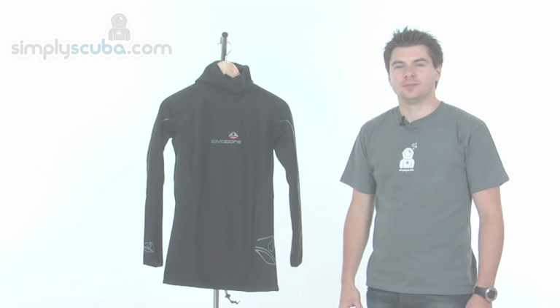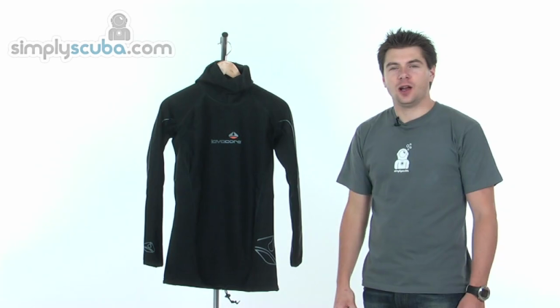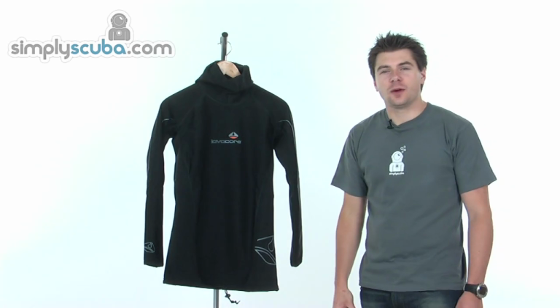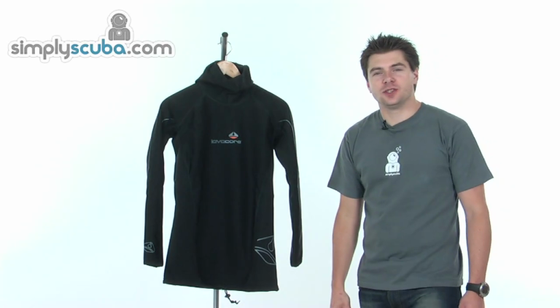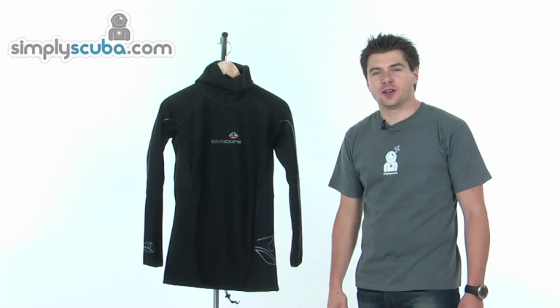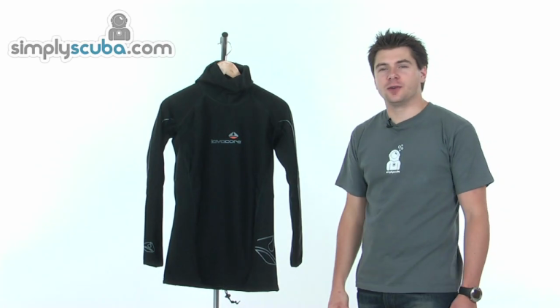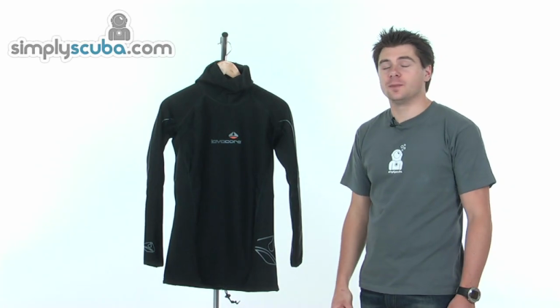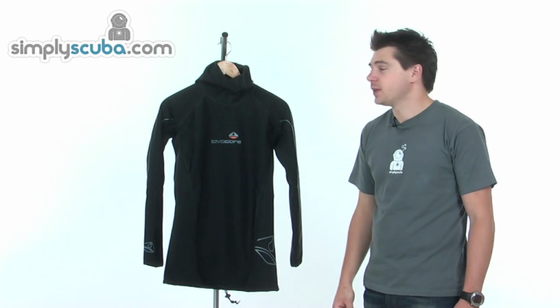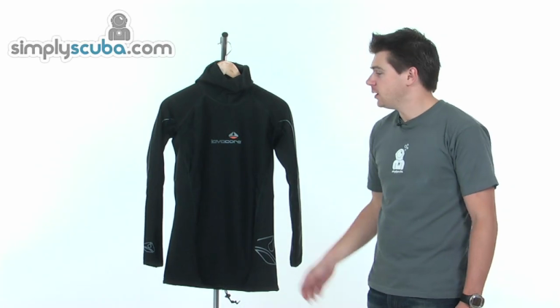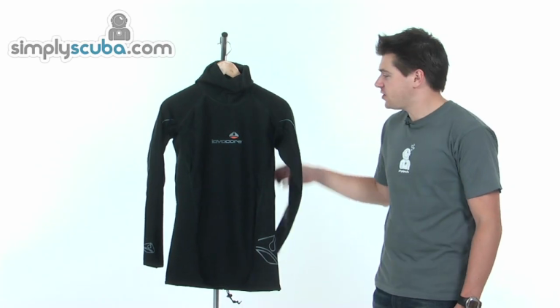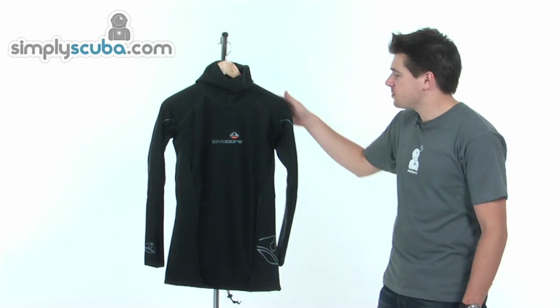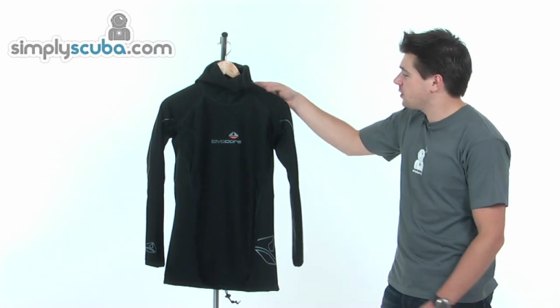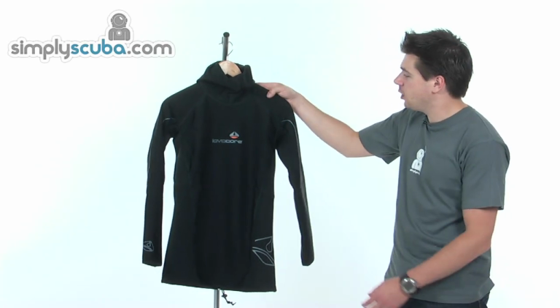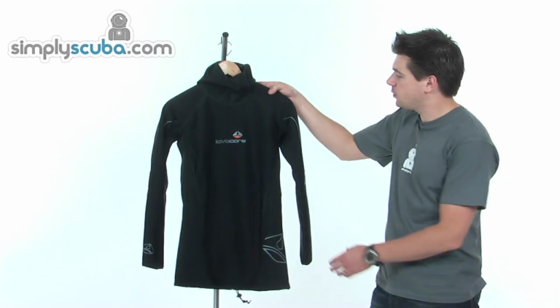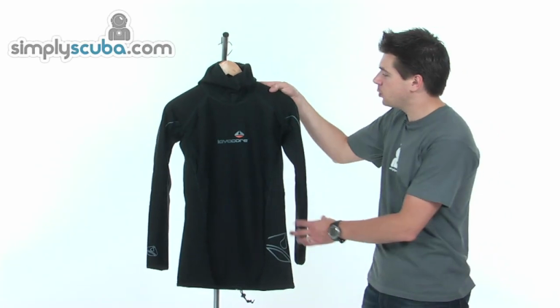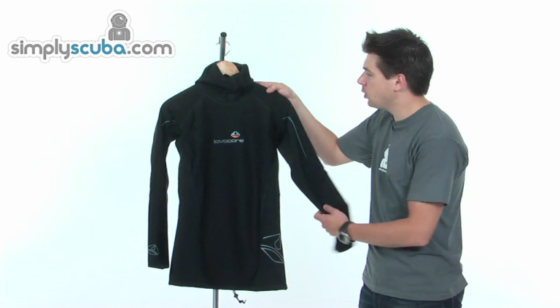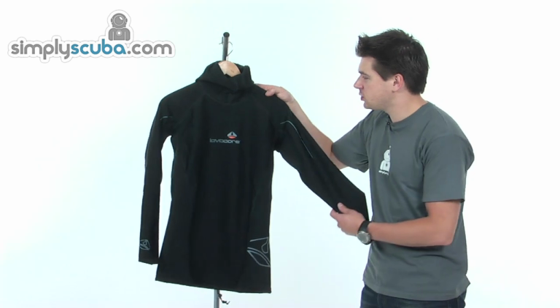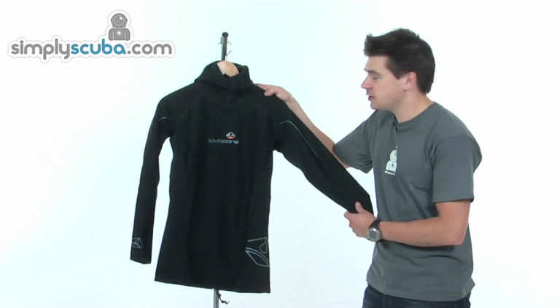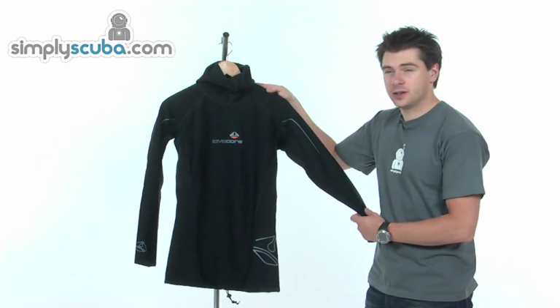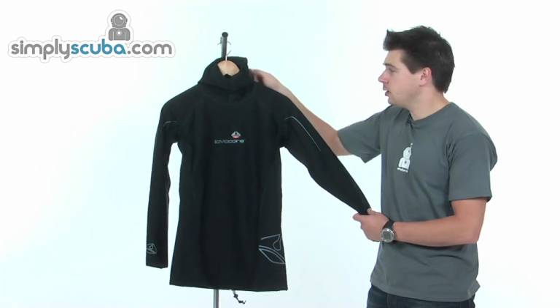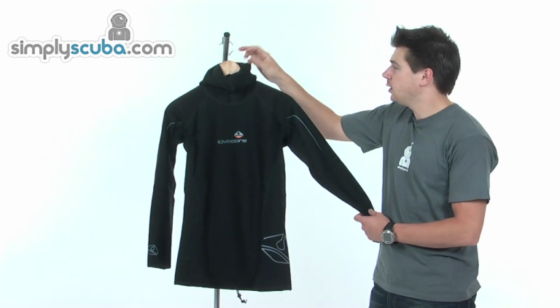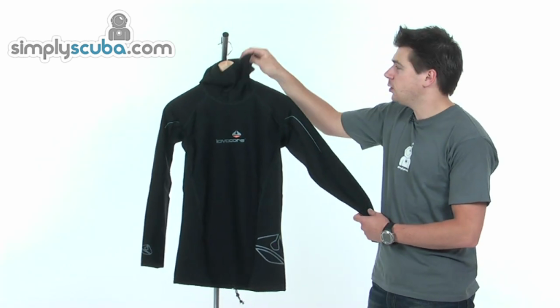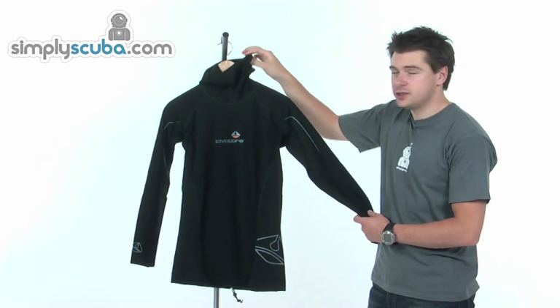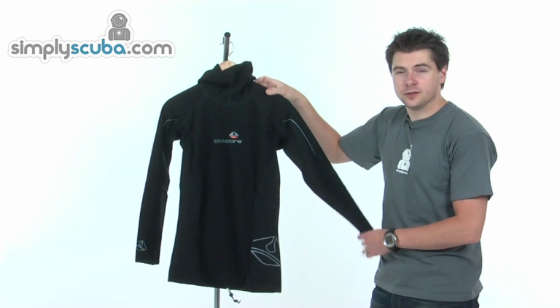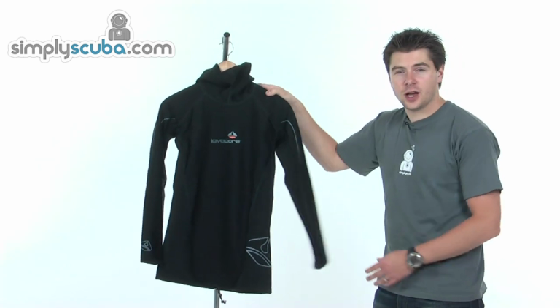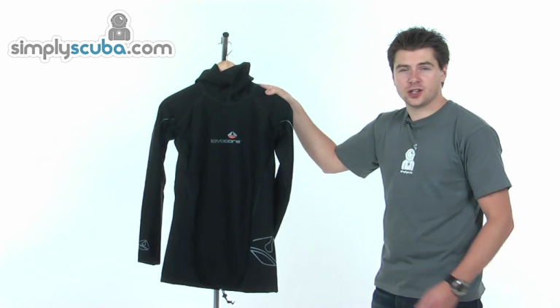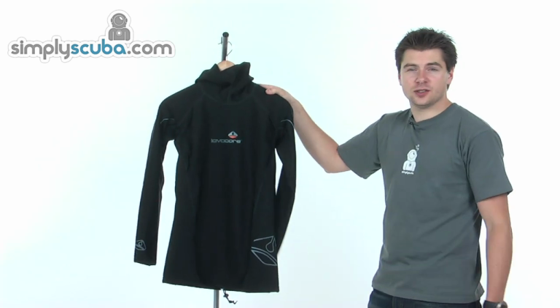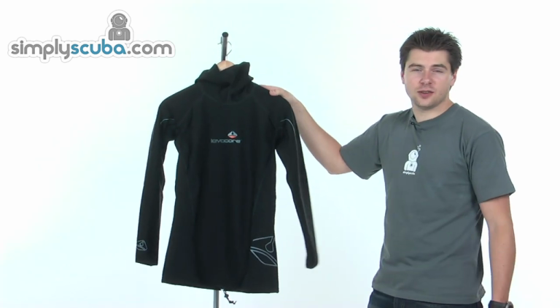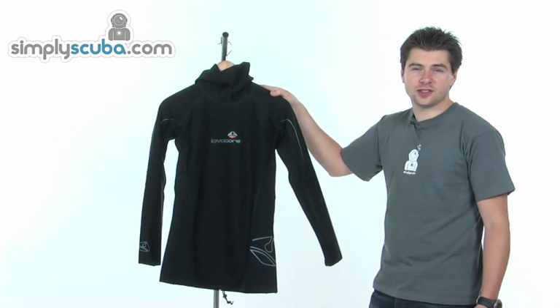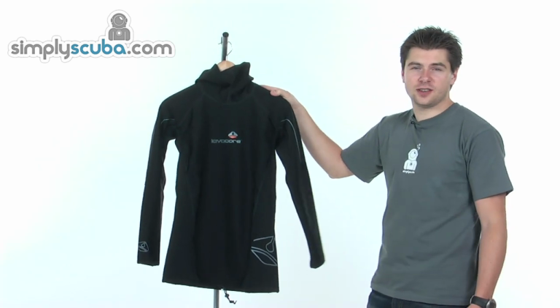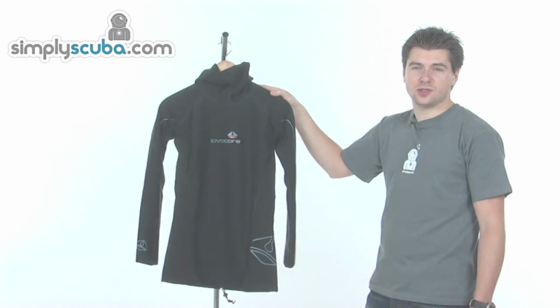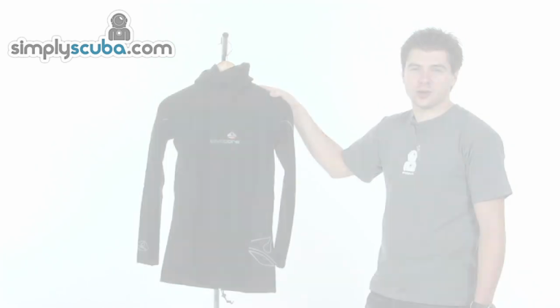Hello and welcome to Simplescuba.com. In this session we've got the Lavacore long-sleeved and hooded shirt, so let's take a closer look.